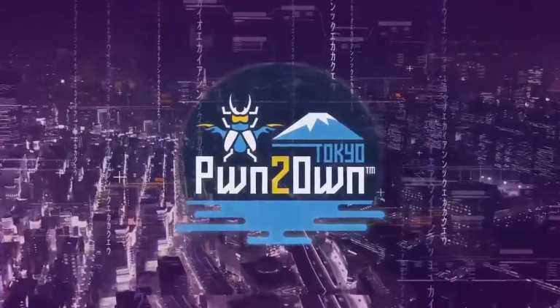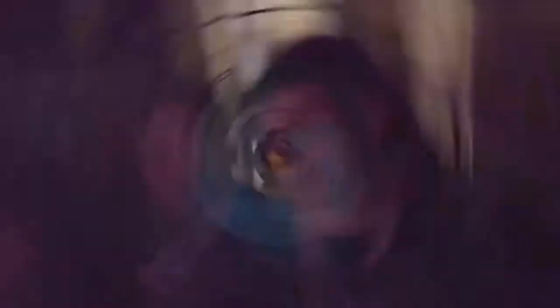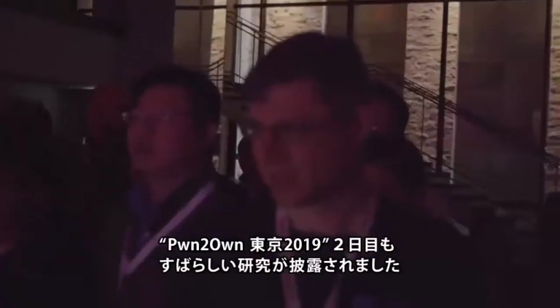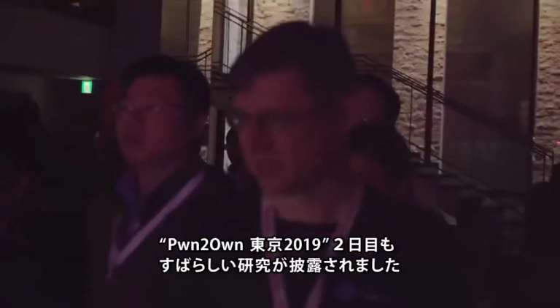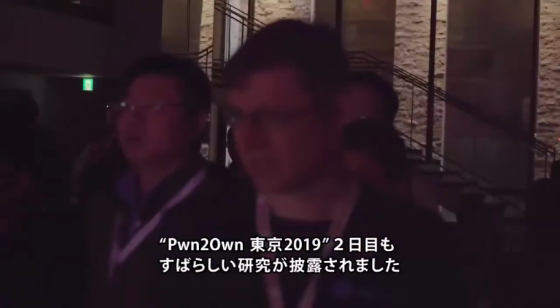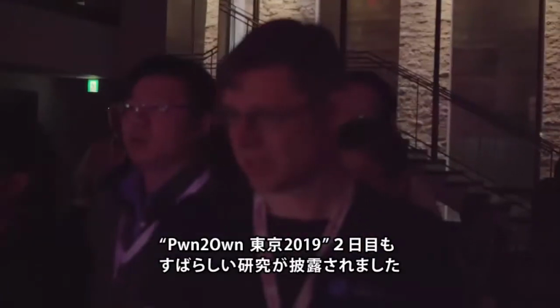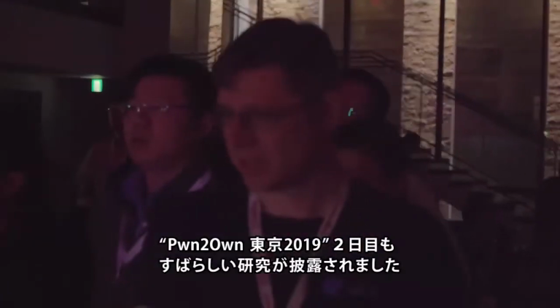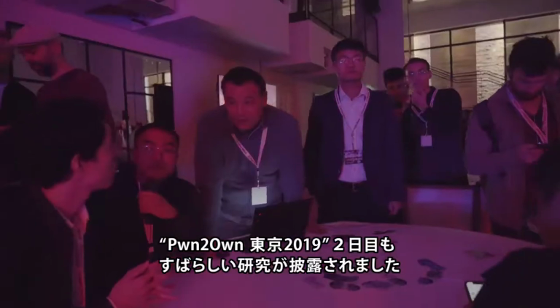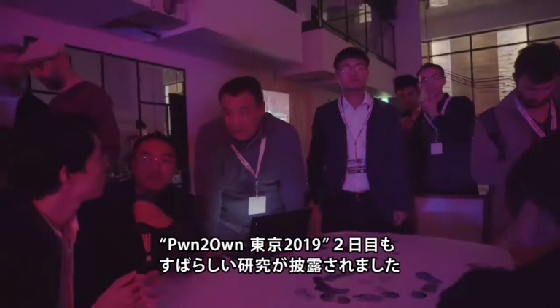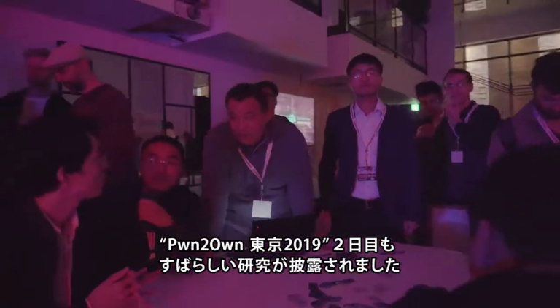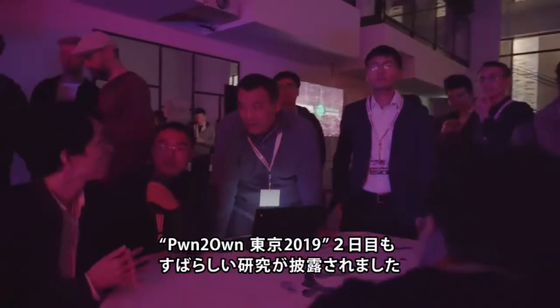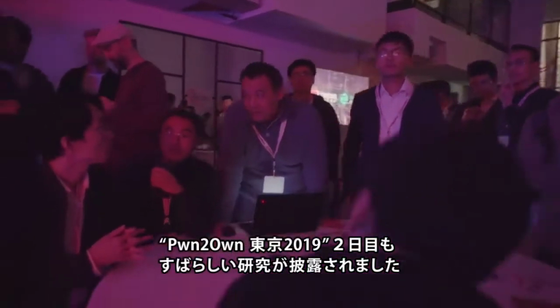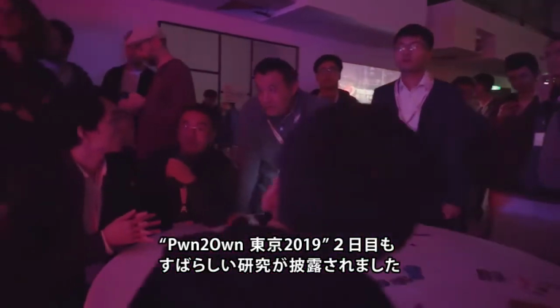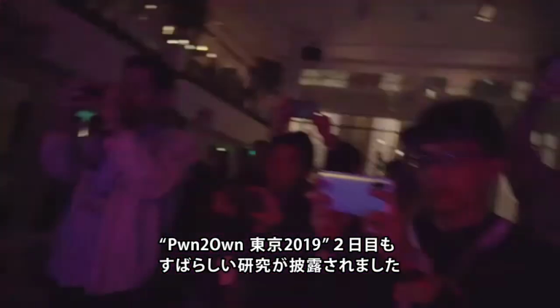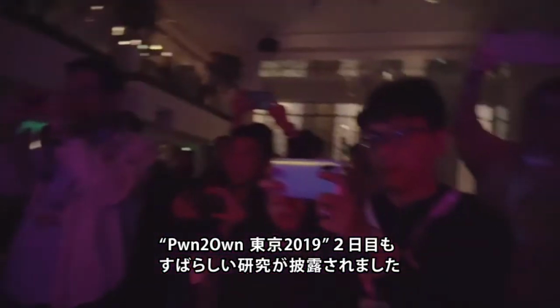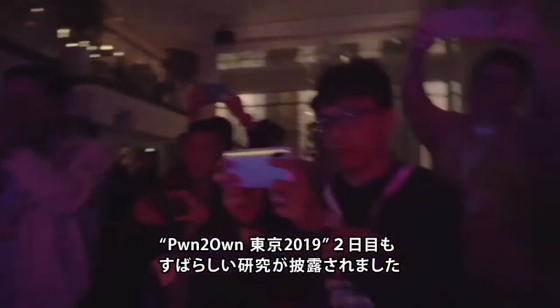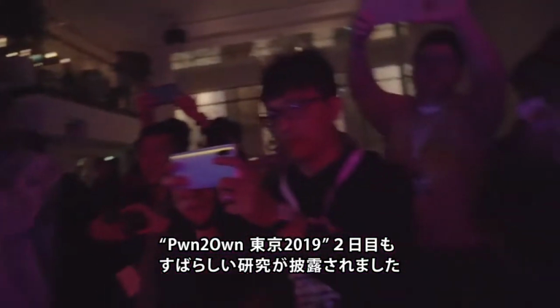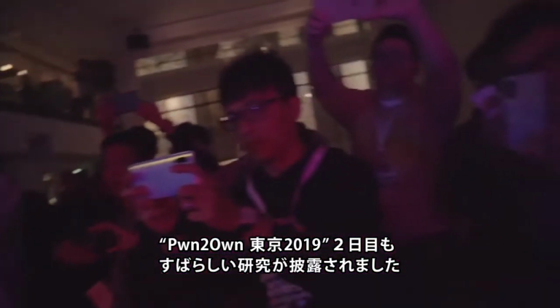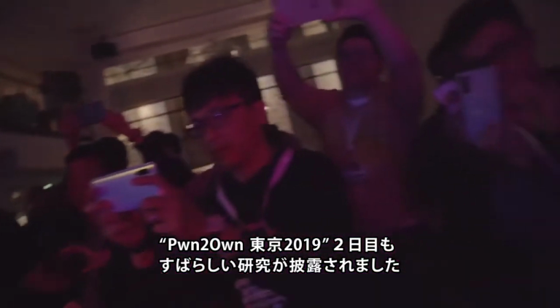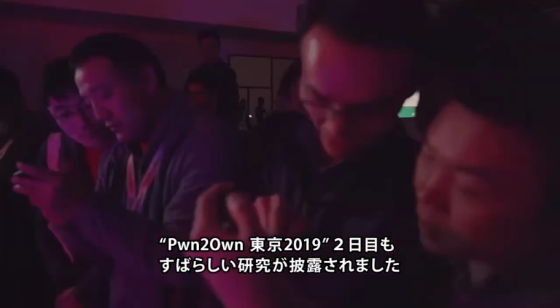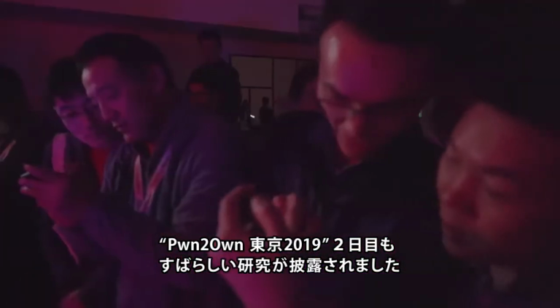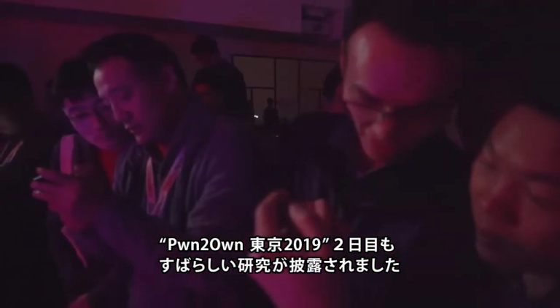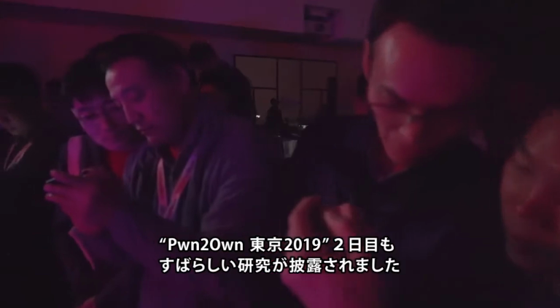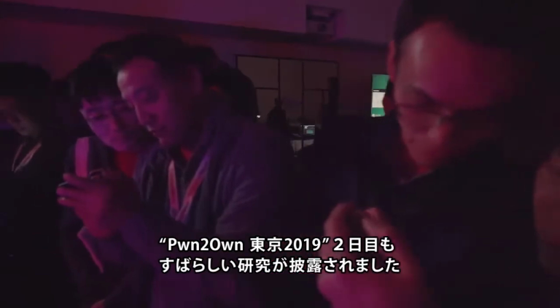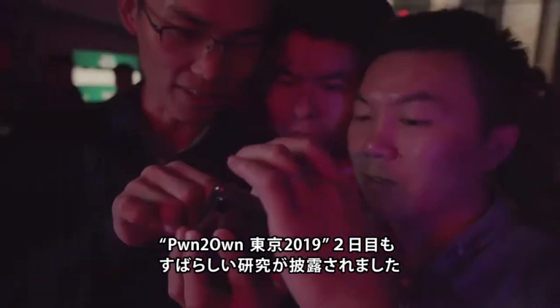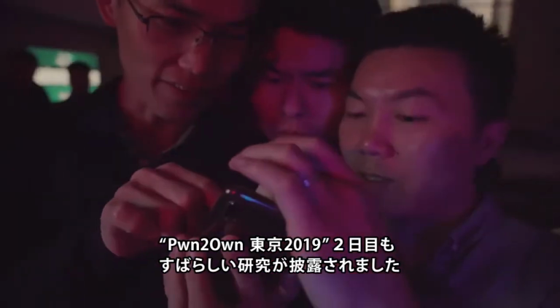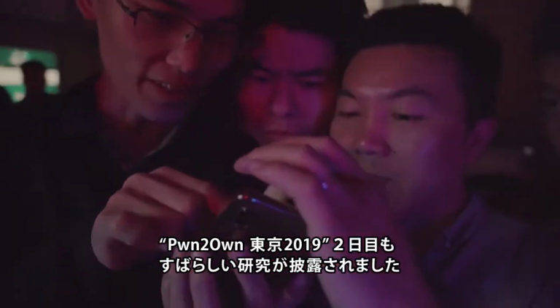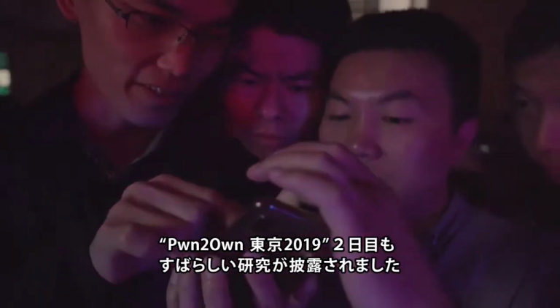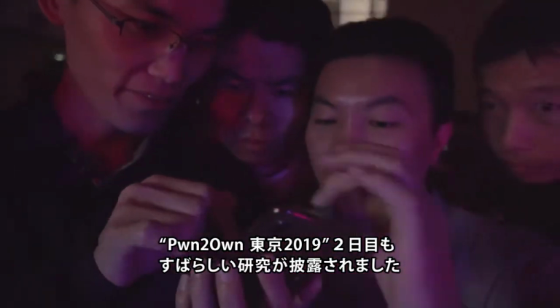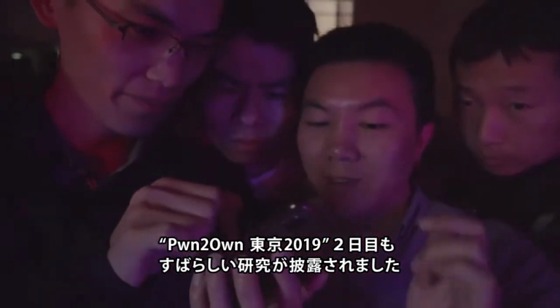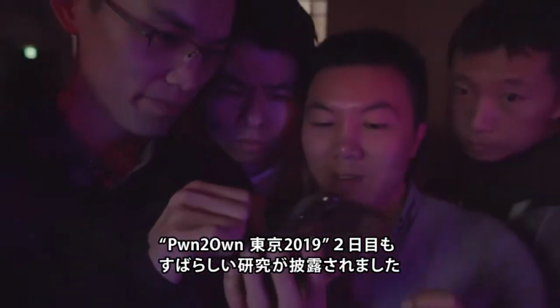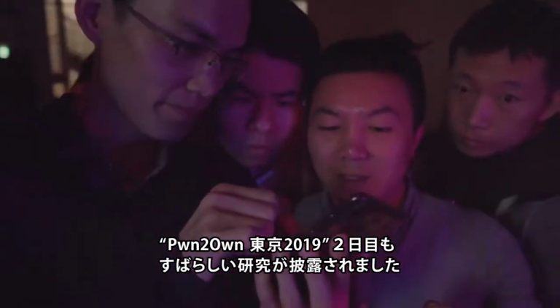The second and final day of Pwn to Own Tokyo 2019 is in the books, and much like day one, some great research was put on display.